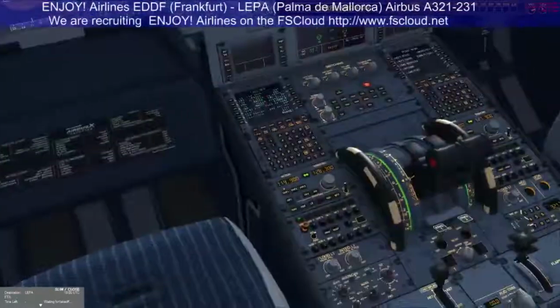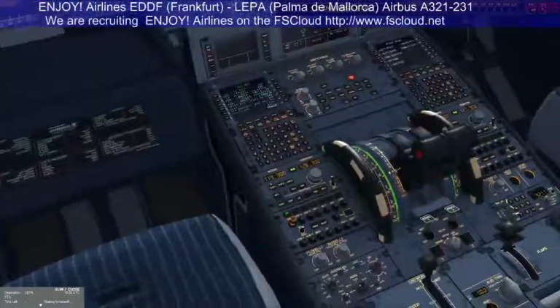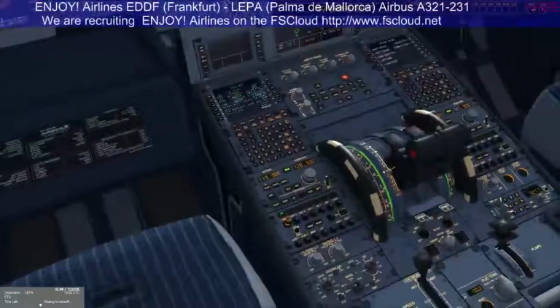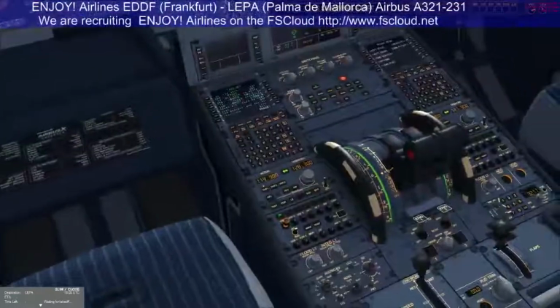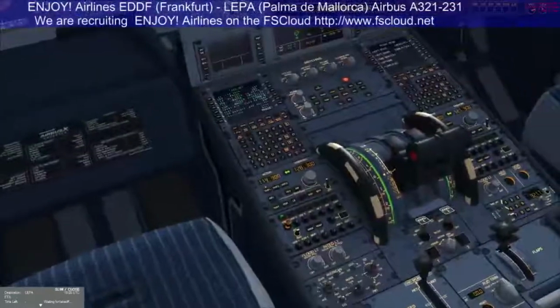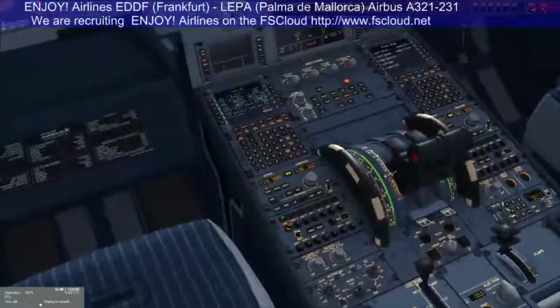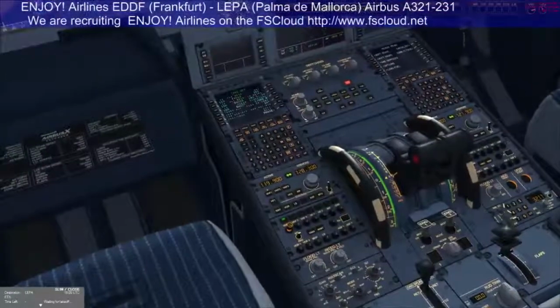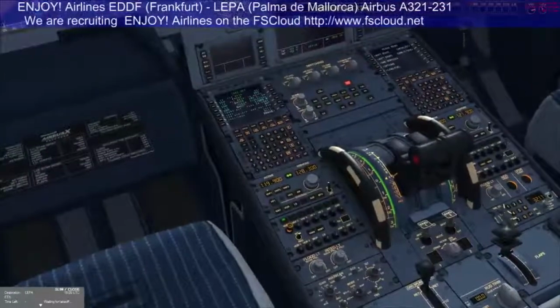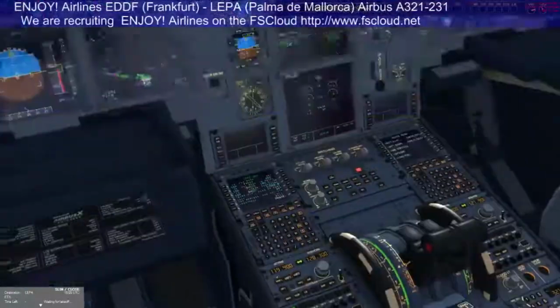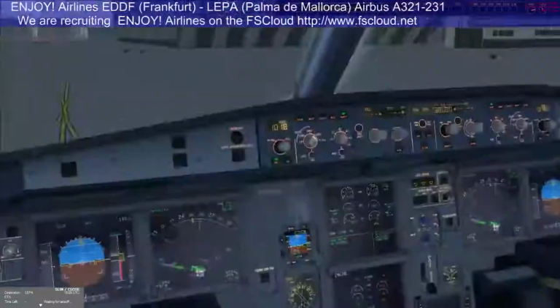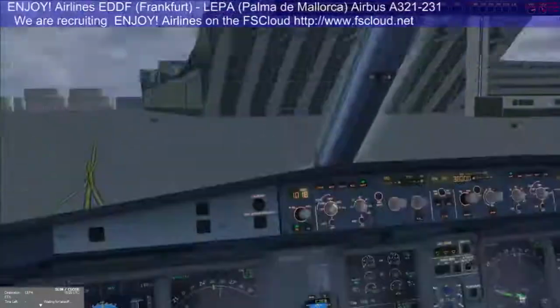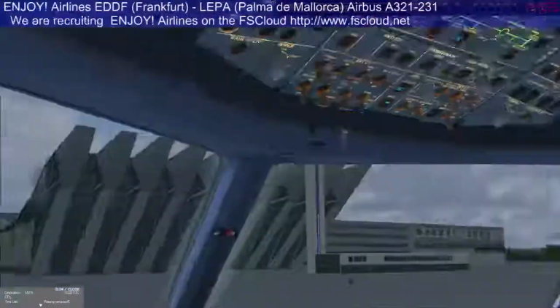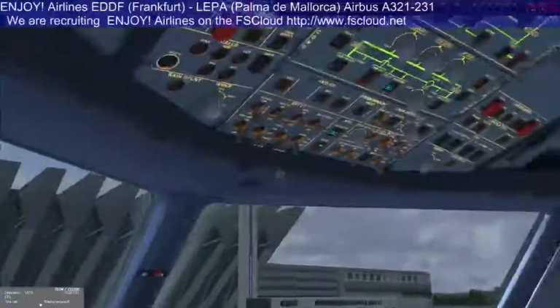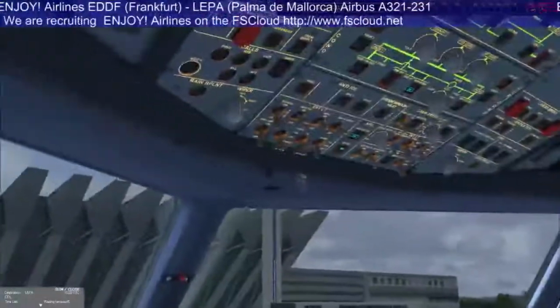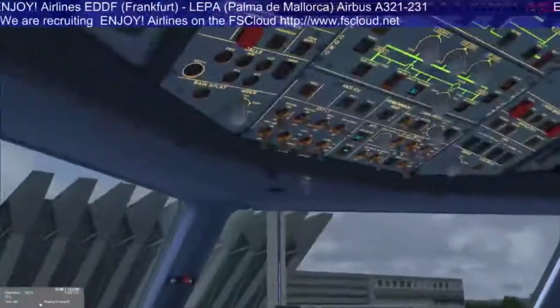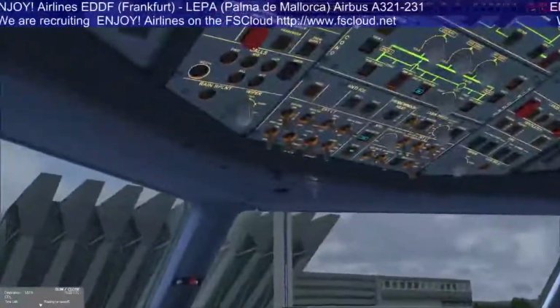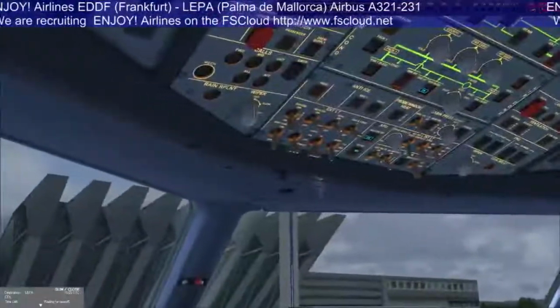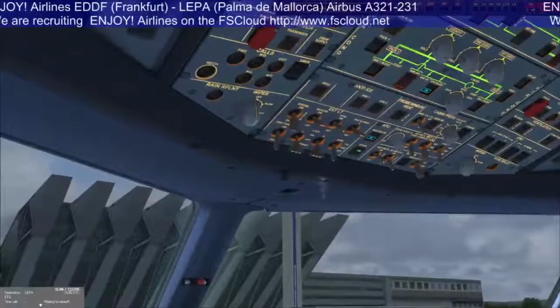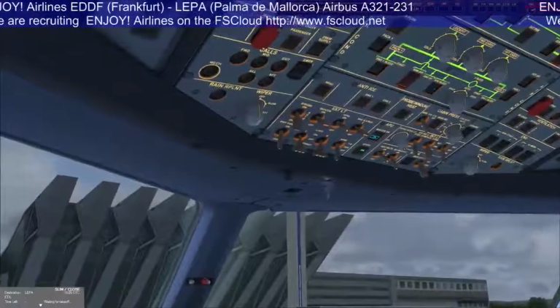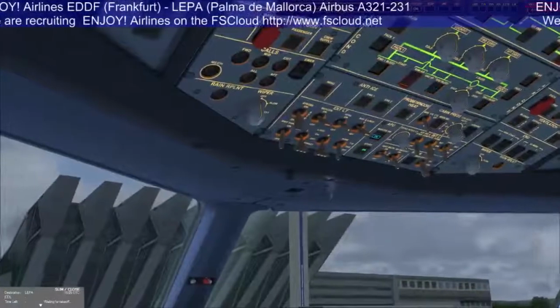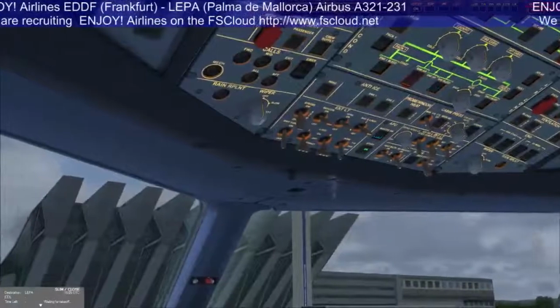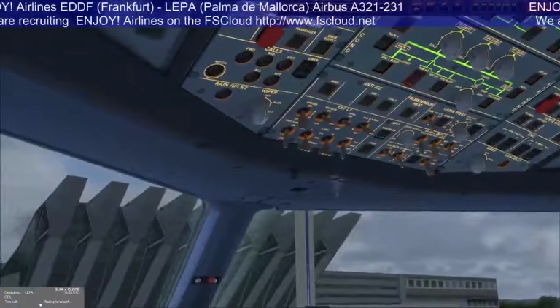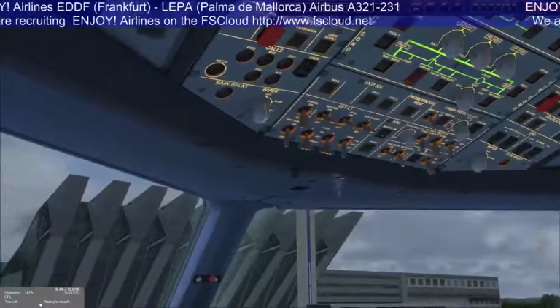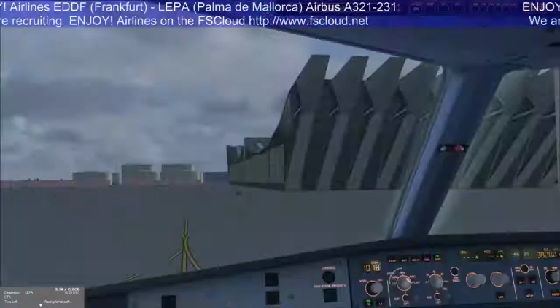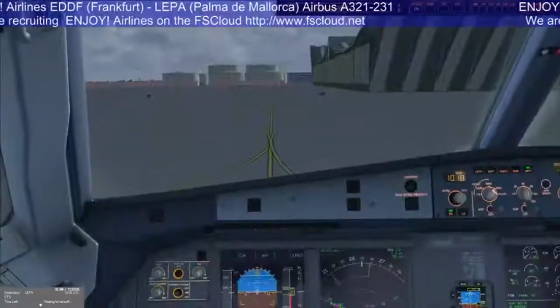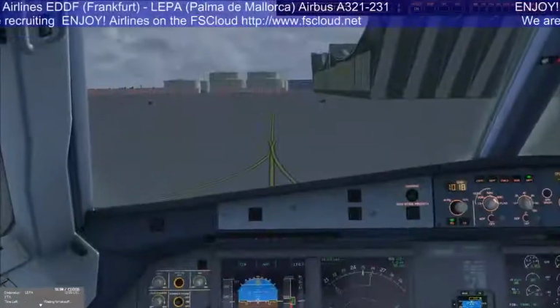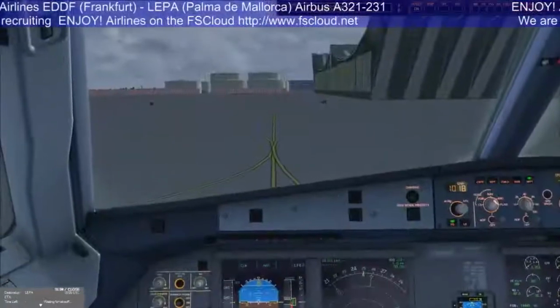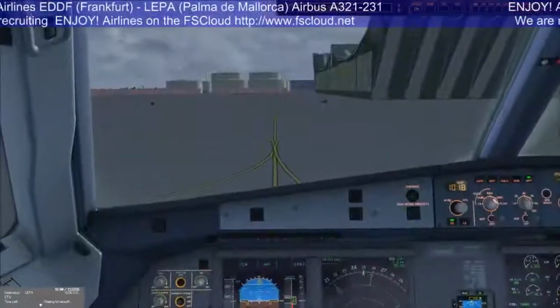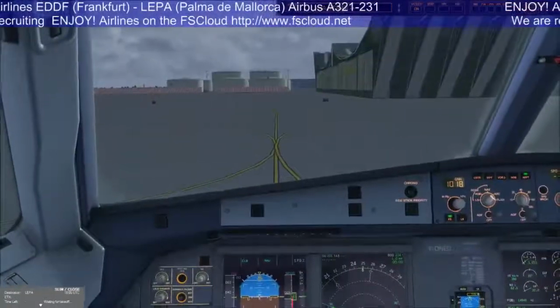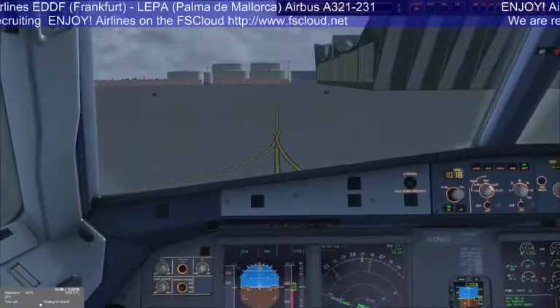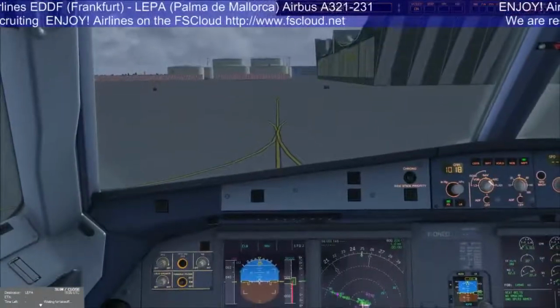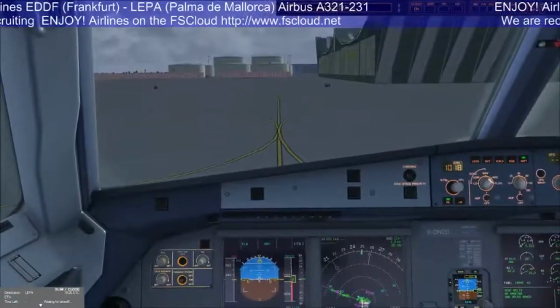After start procedure check. Flaps 1 plus F.